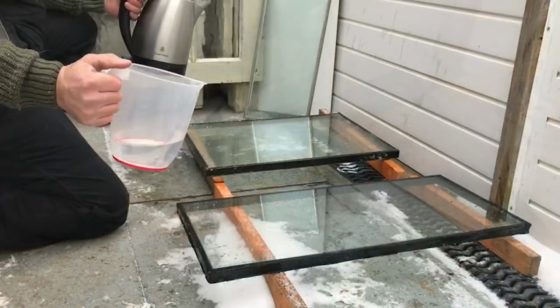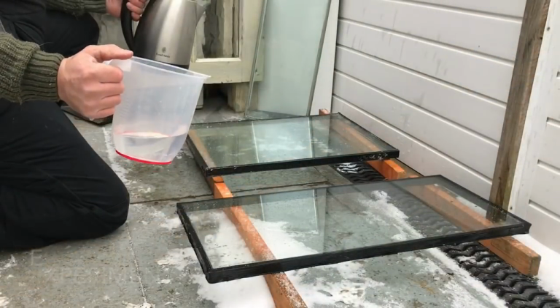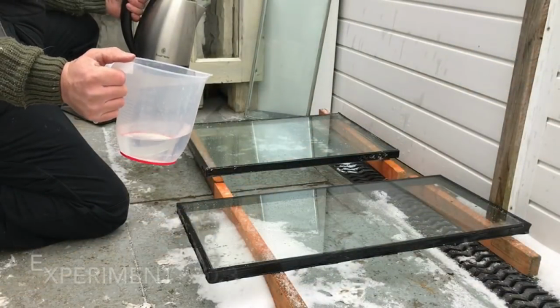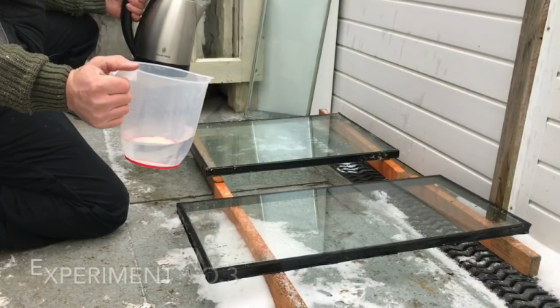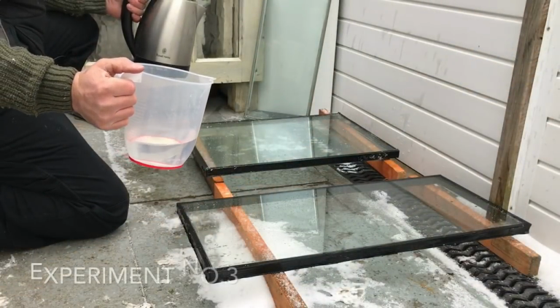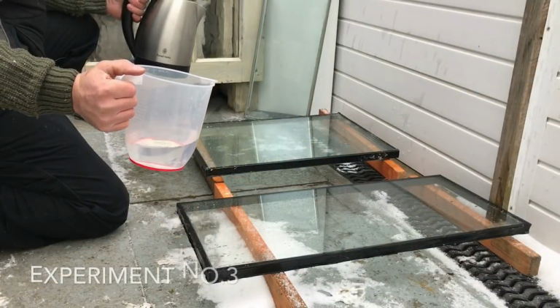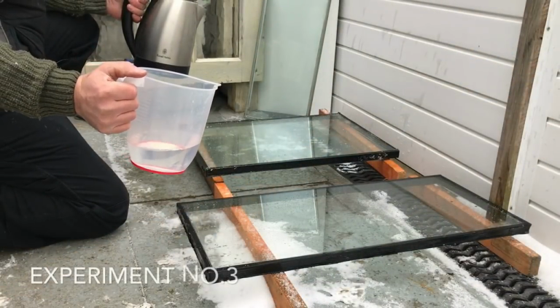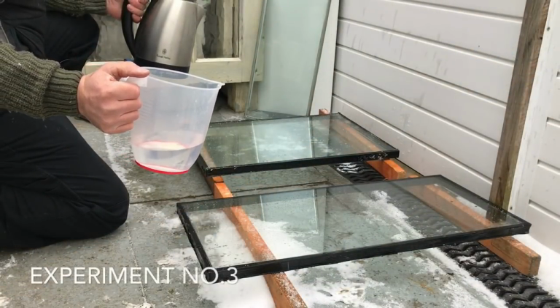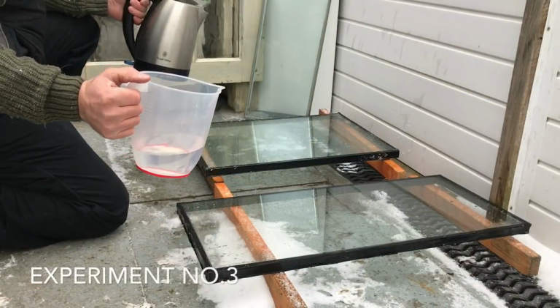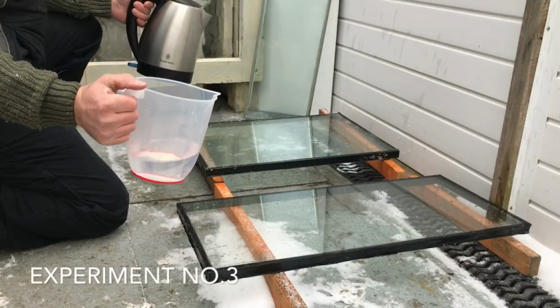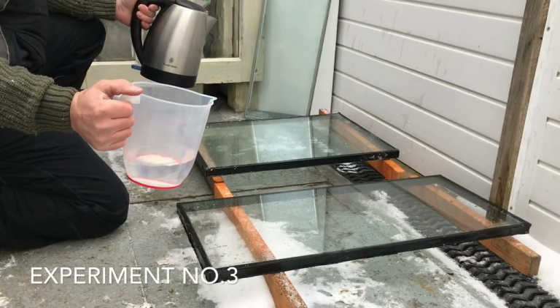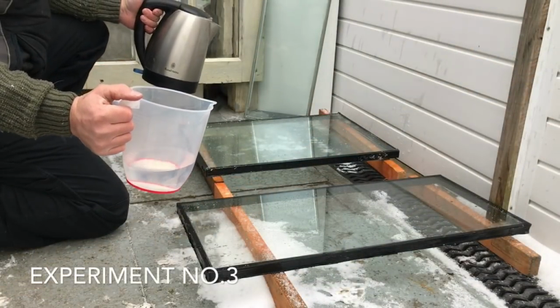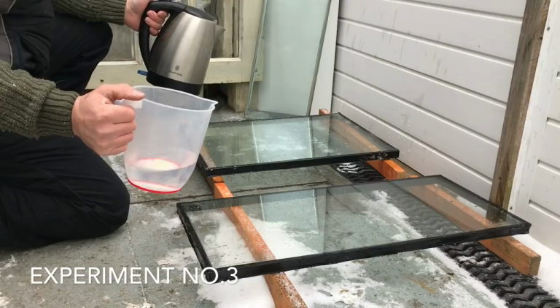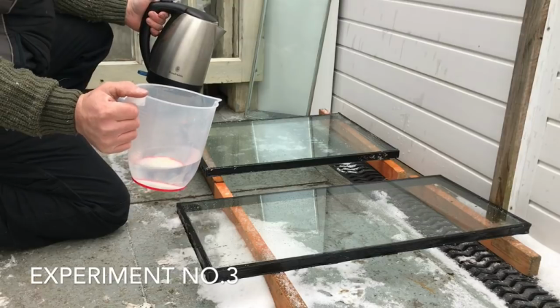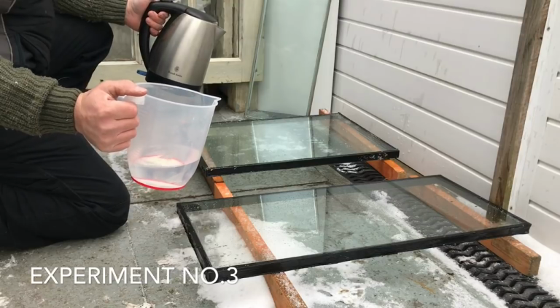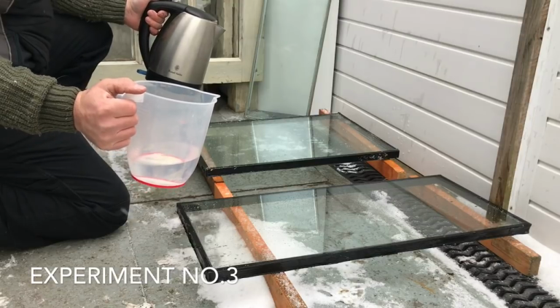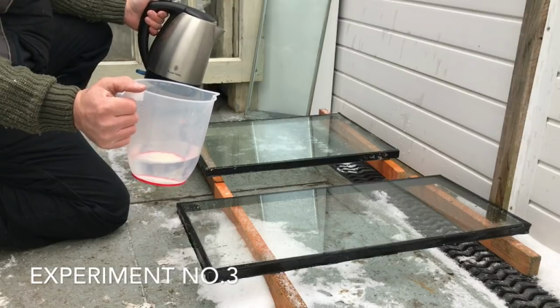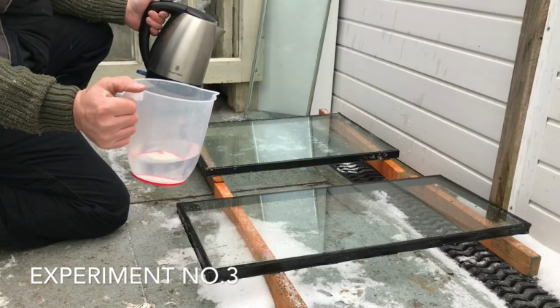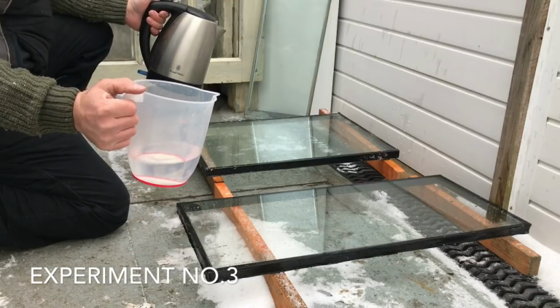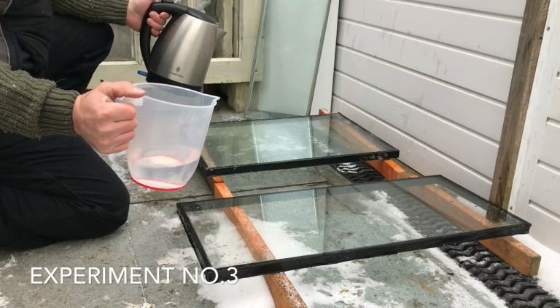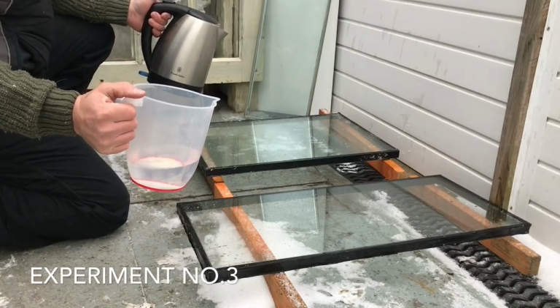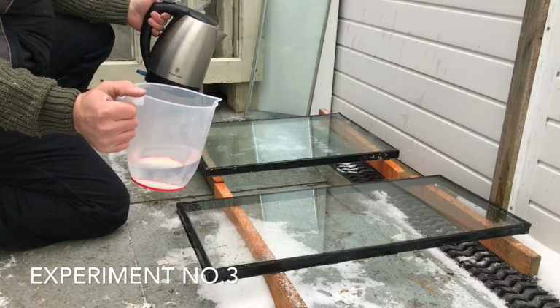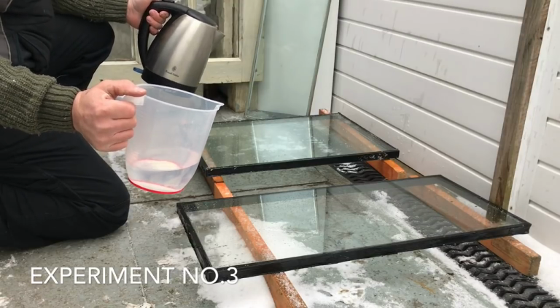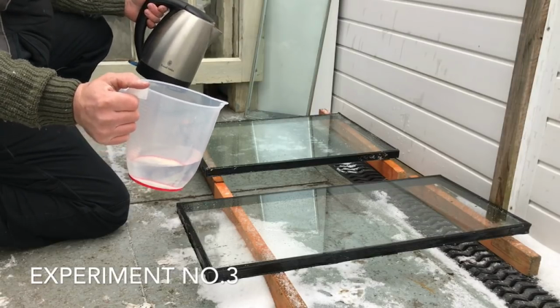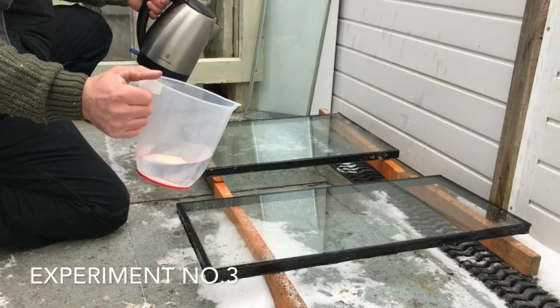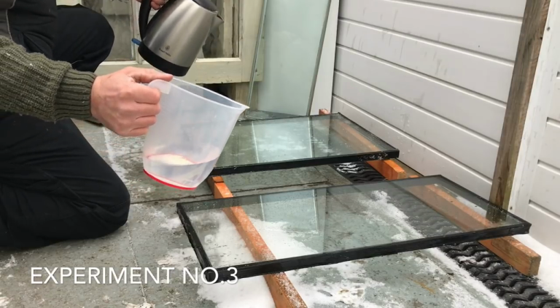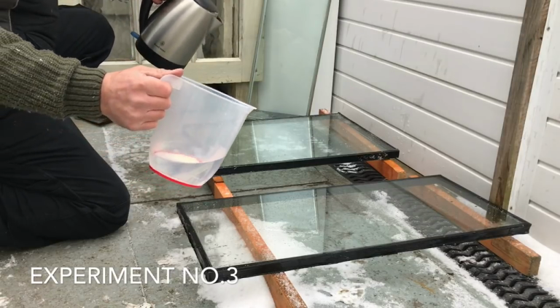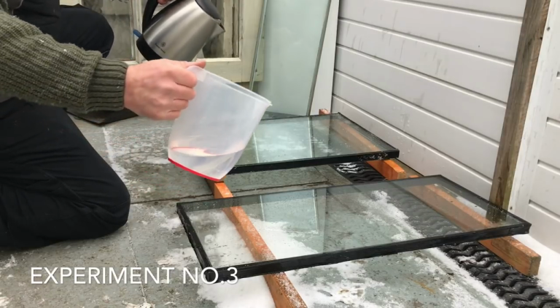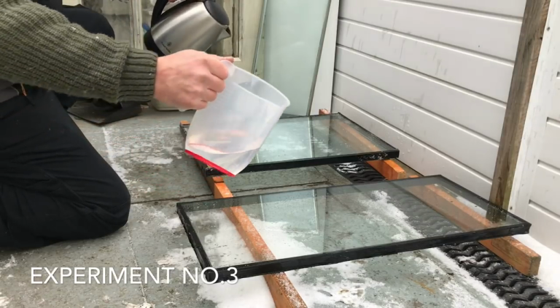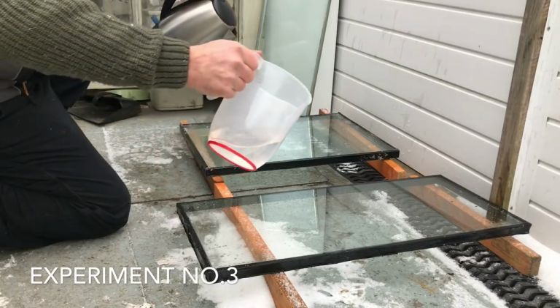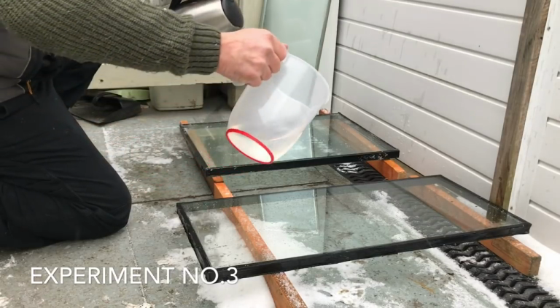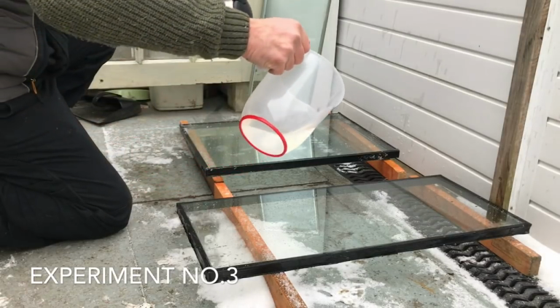Half a litre of cold tap water and half a litre of hot, just freshly boiled kettle water, but on the opposite panes this time.